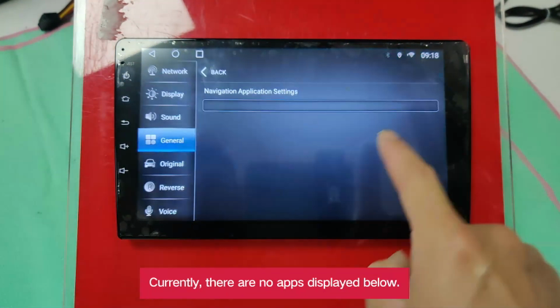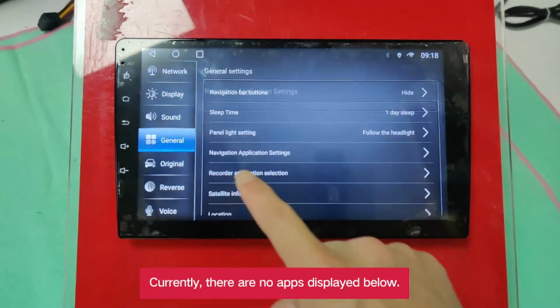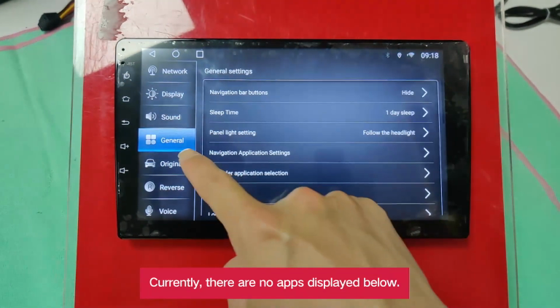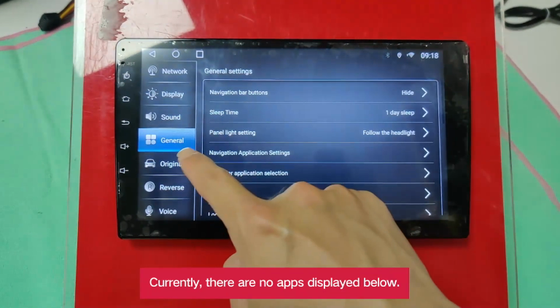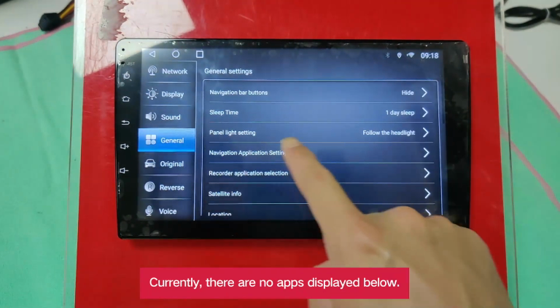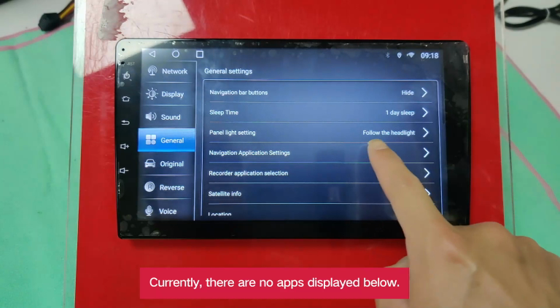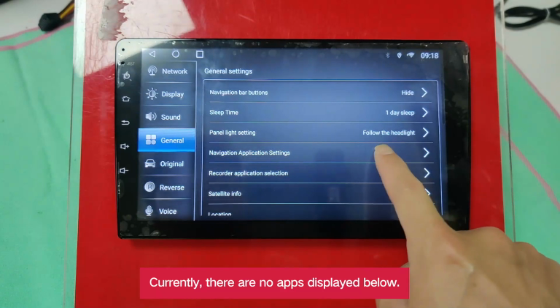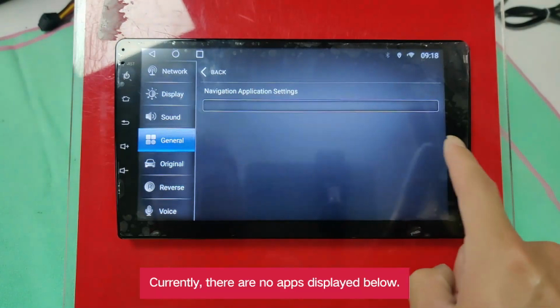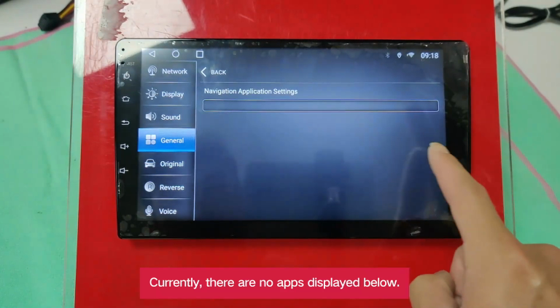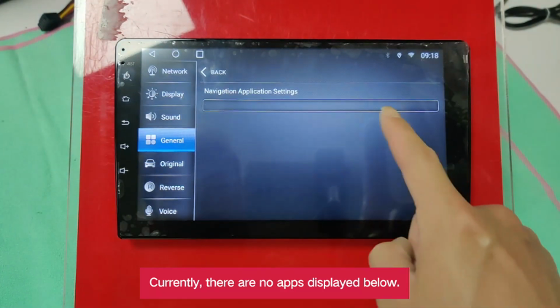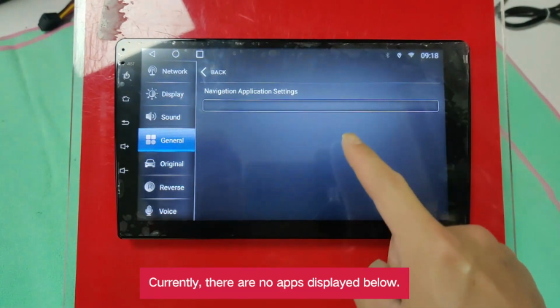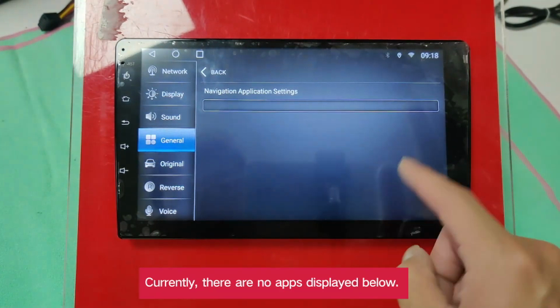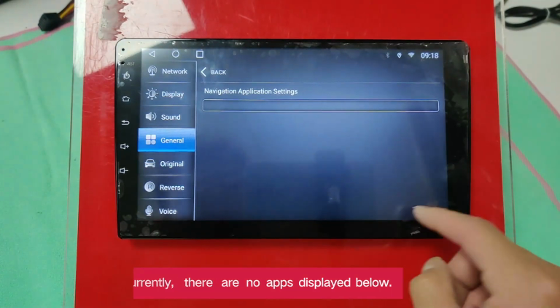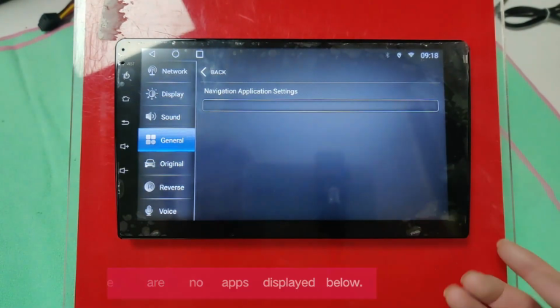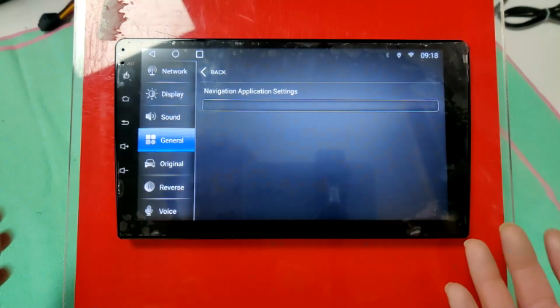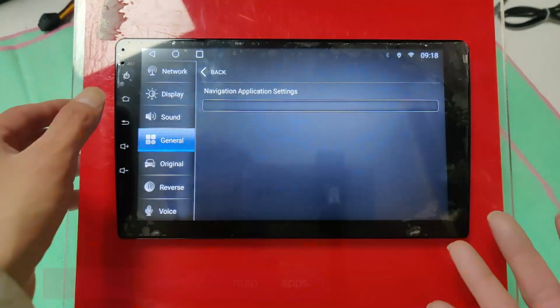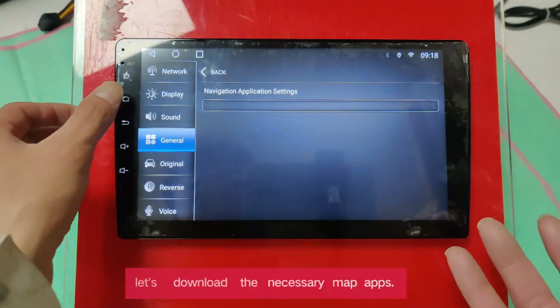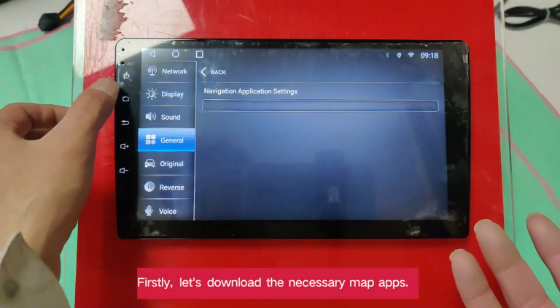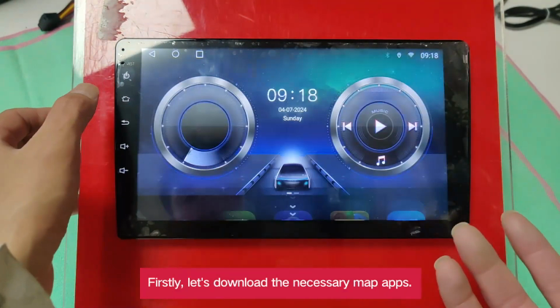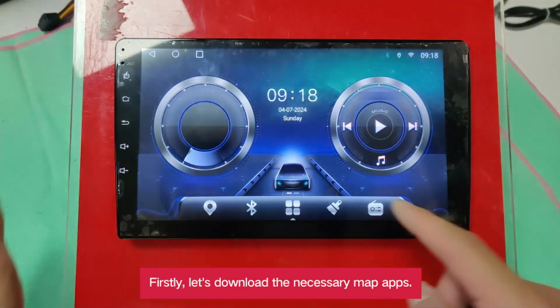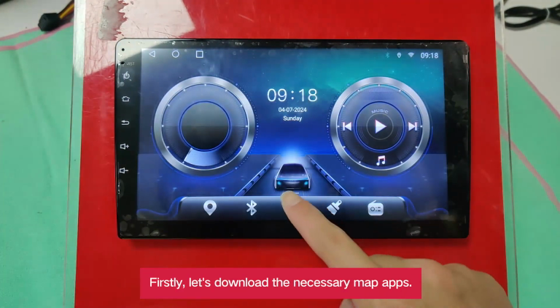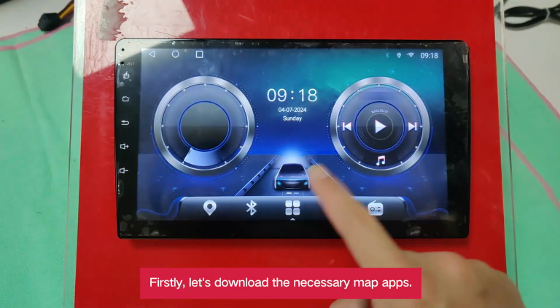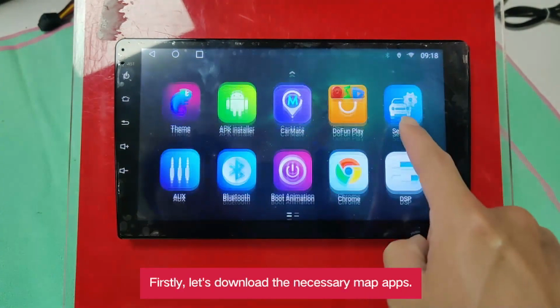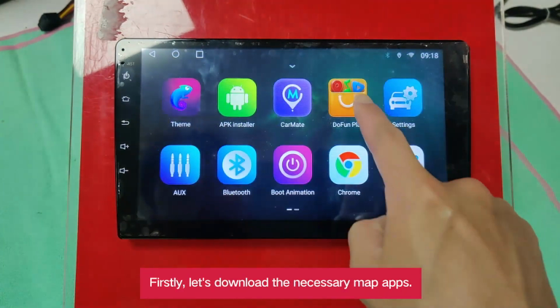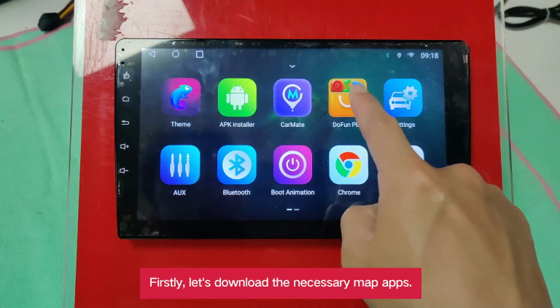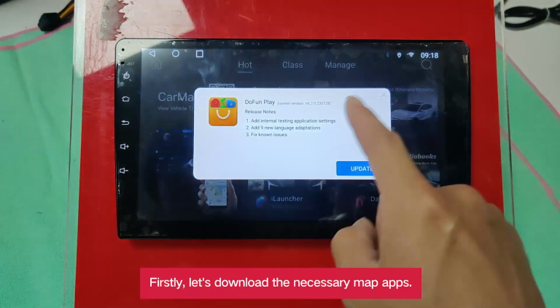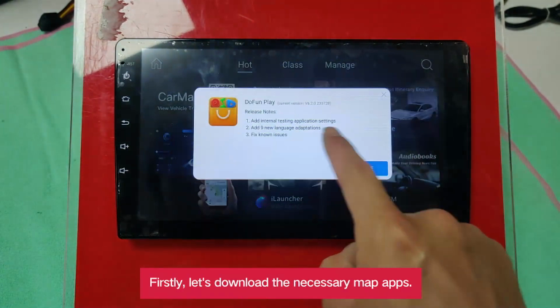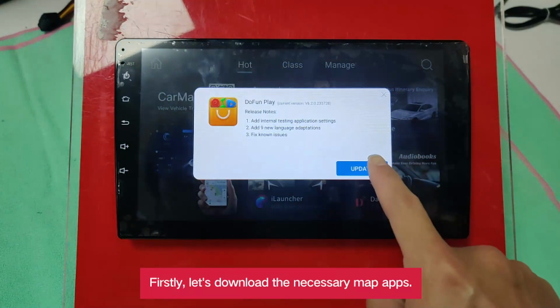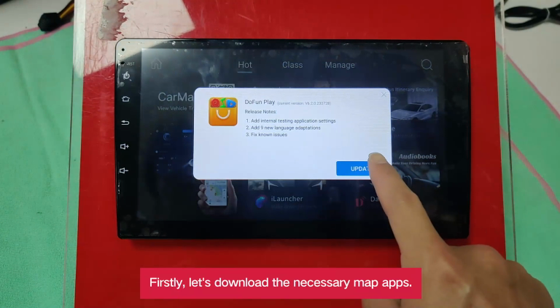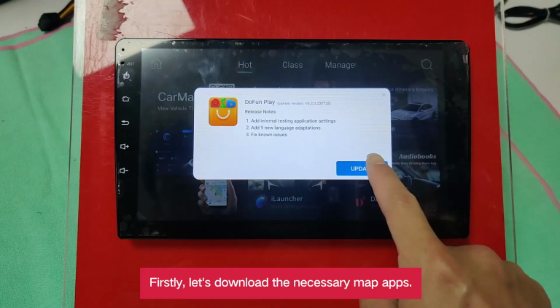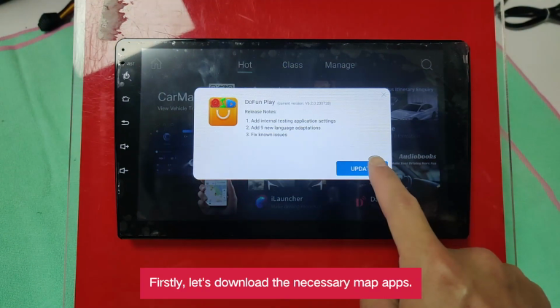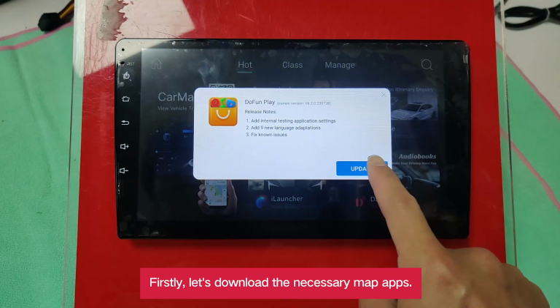Currently, there are no apps displayed below. Firstly, let's download the necessary map apps.